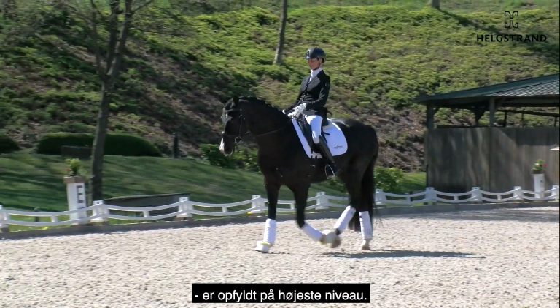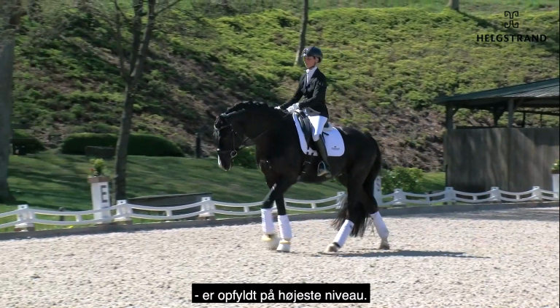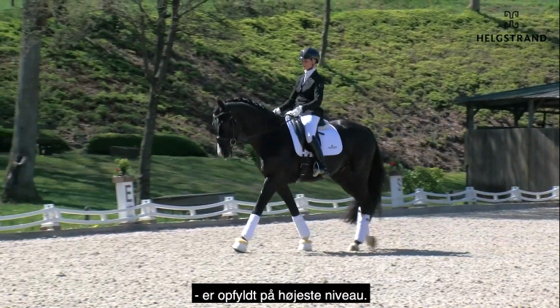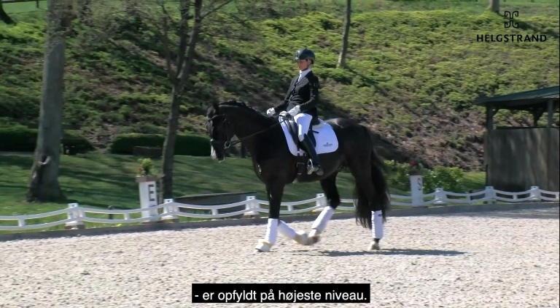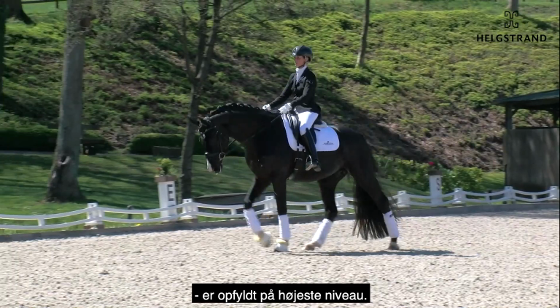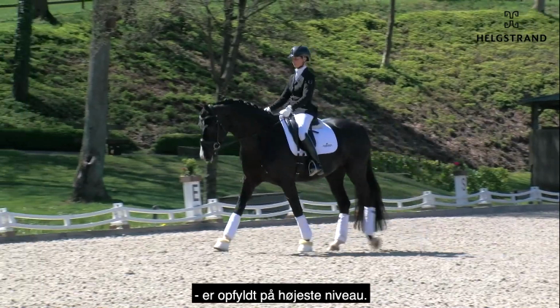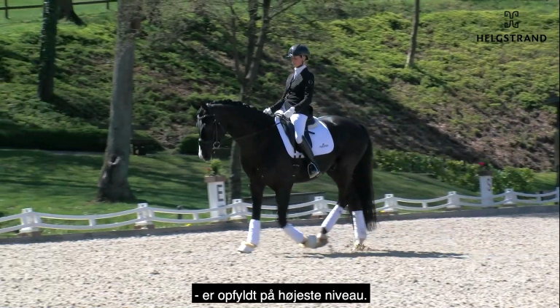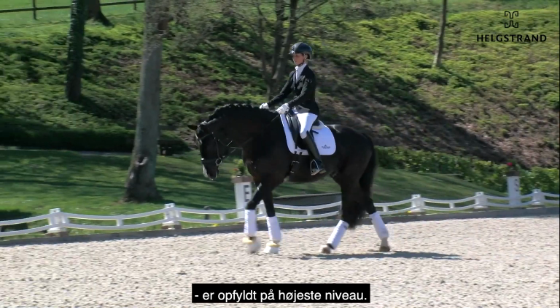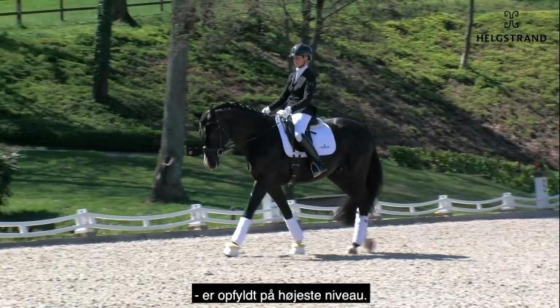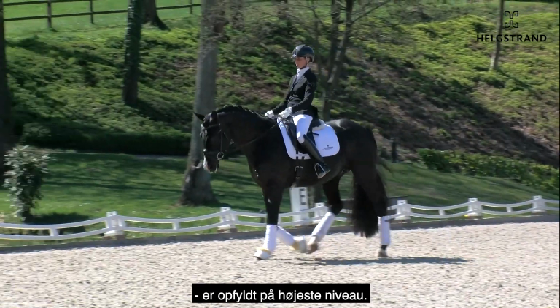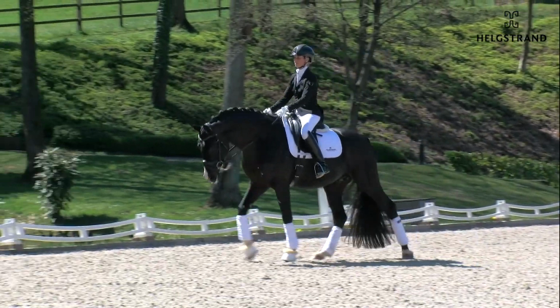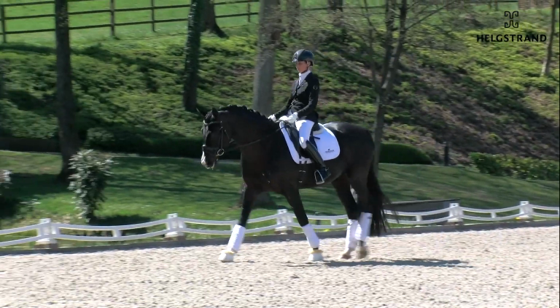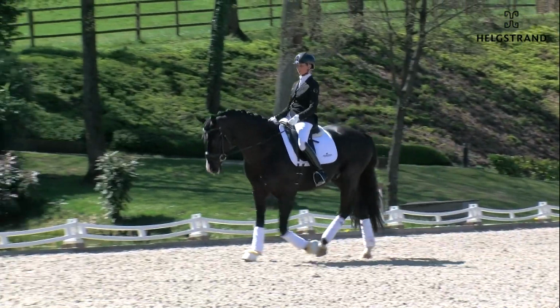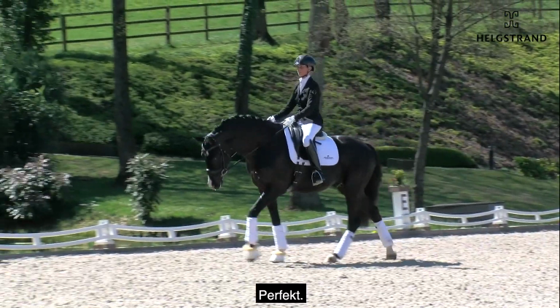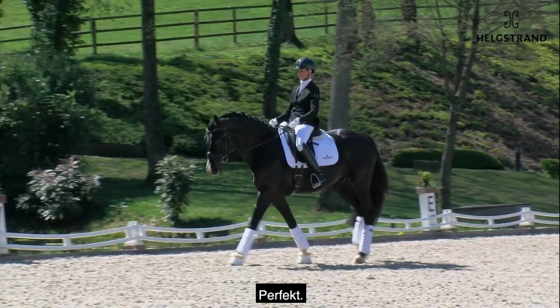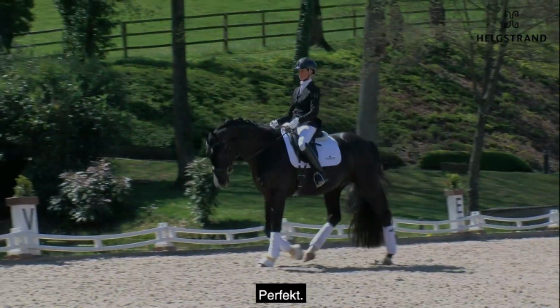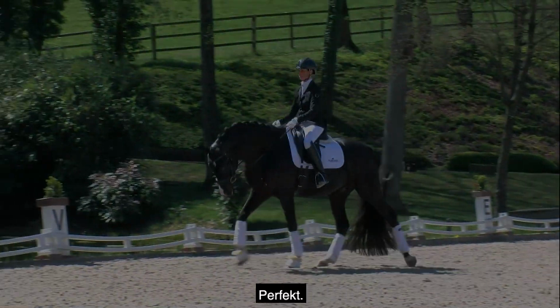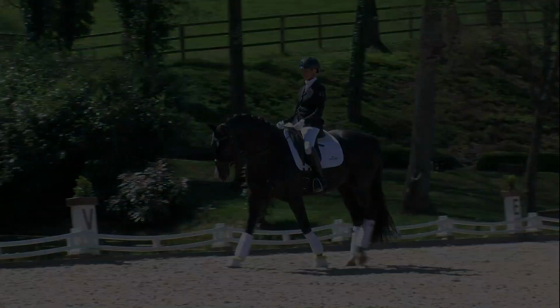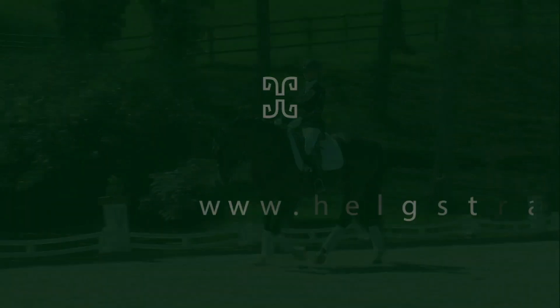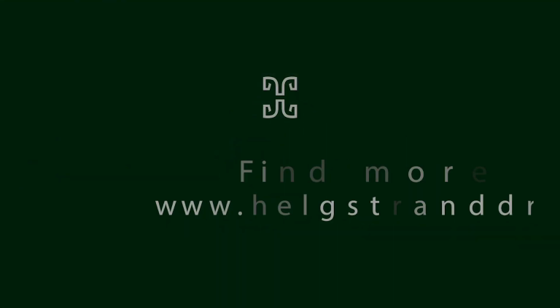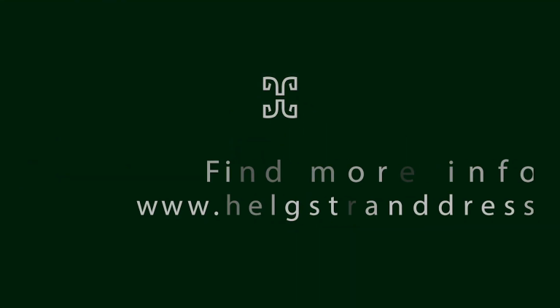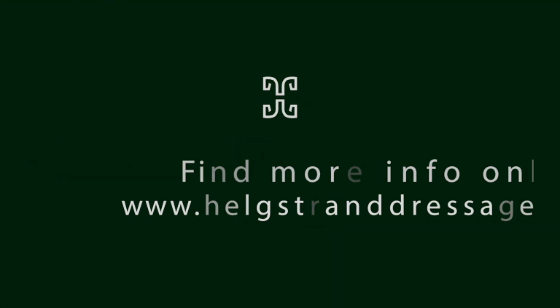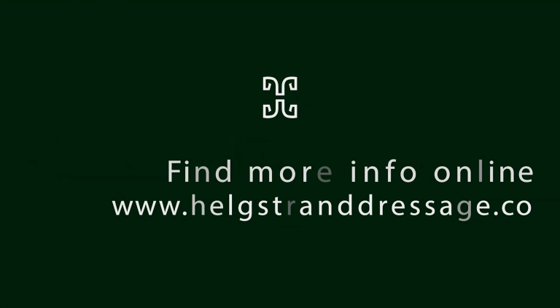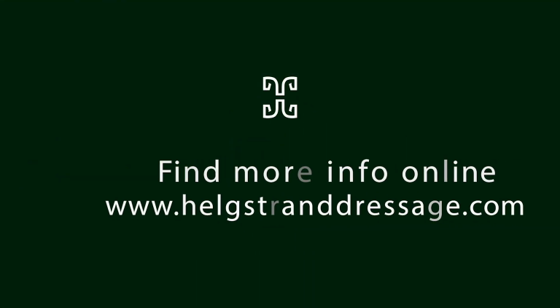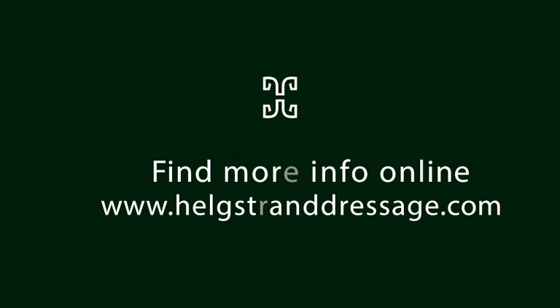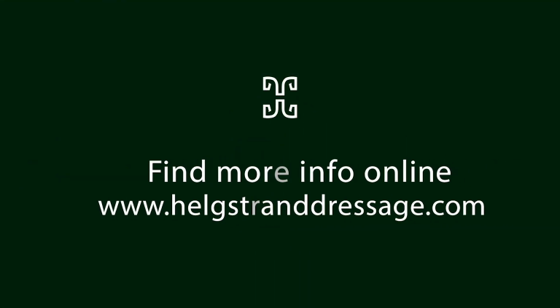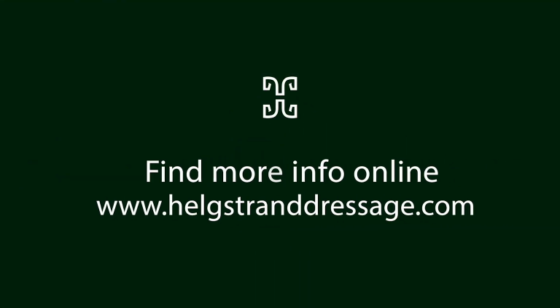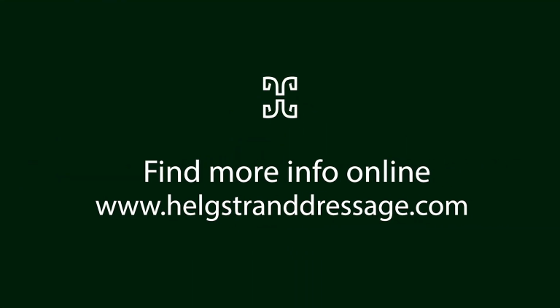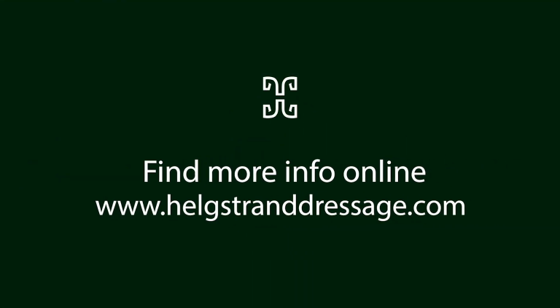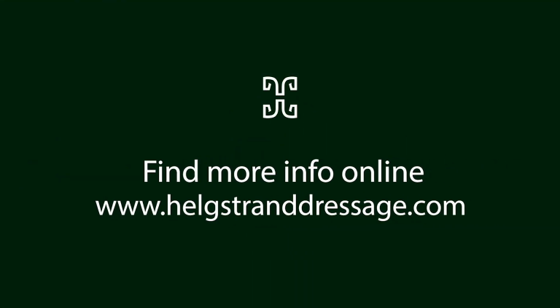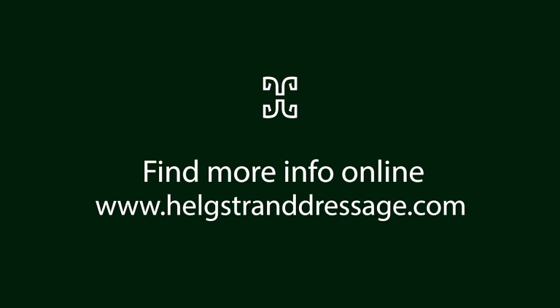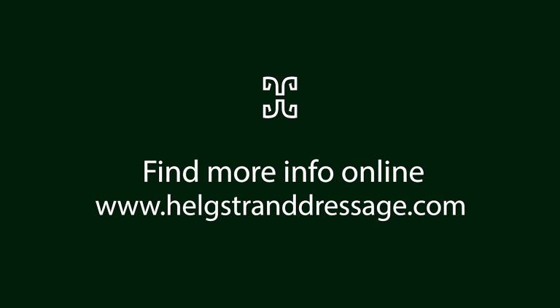Ground cover, rhythm, activeness, stretching, nose line — all the criteria for a medium to extended walk are fulfilled at the highest level. Perfect.